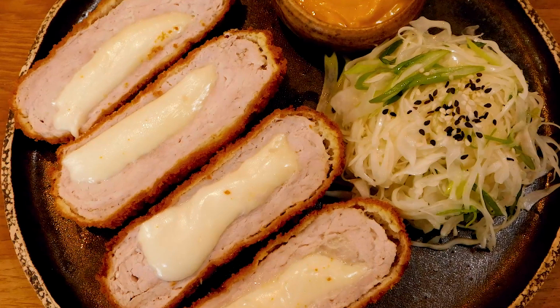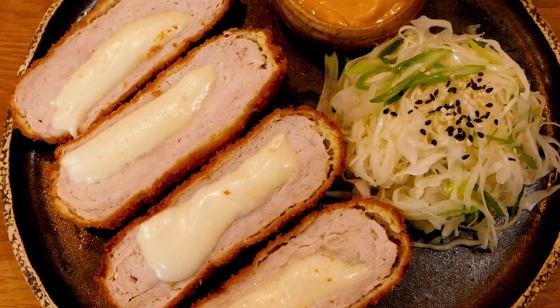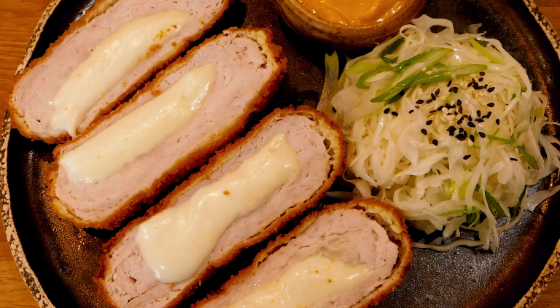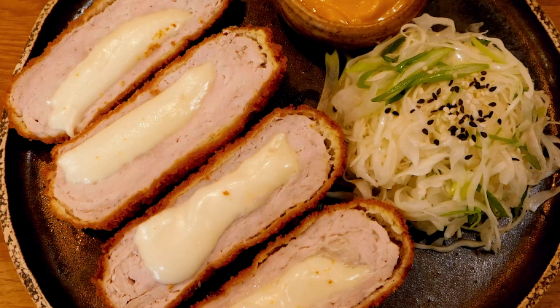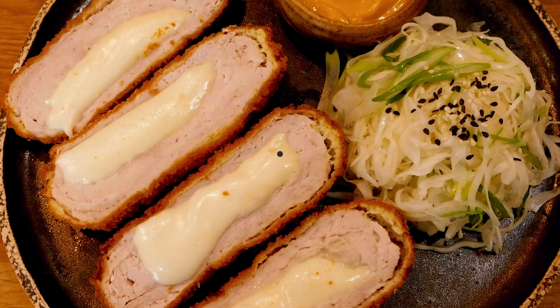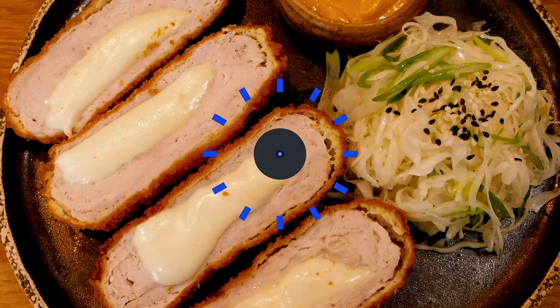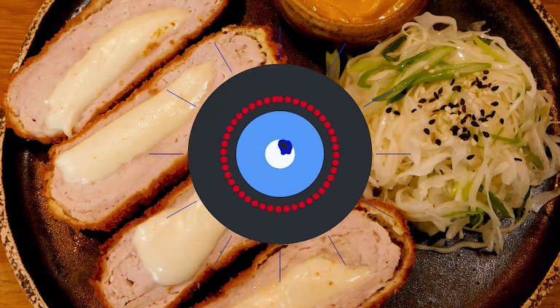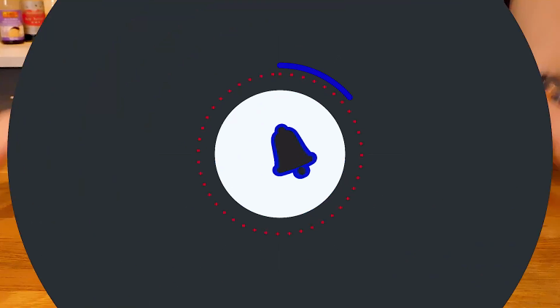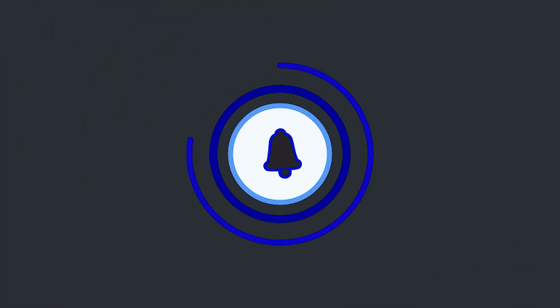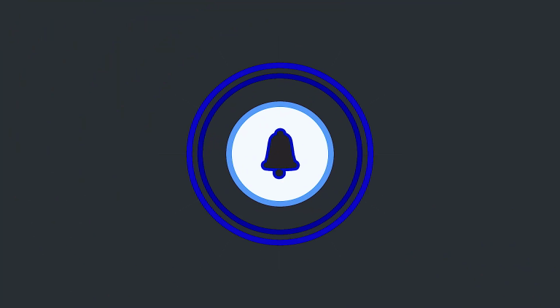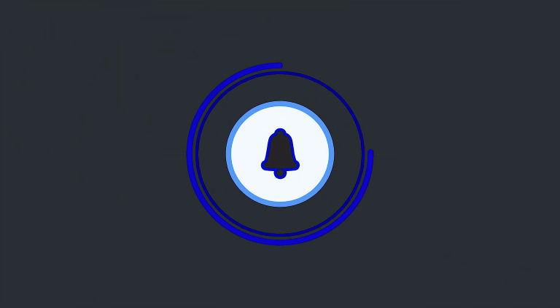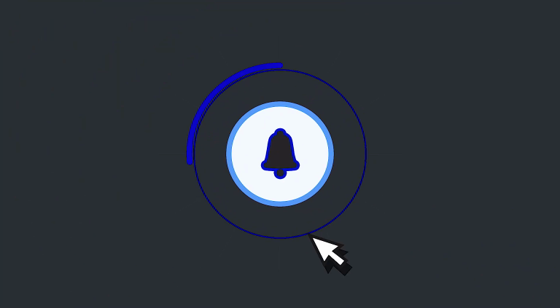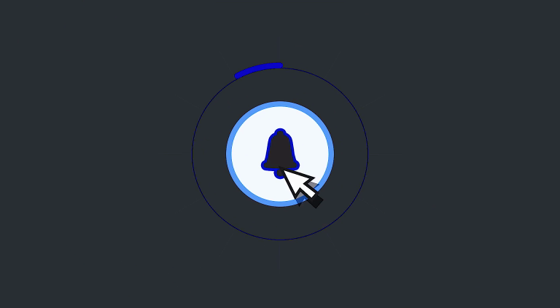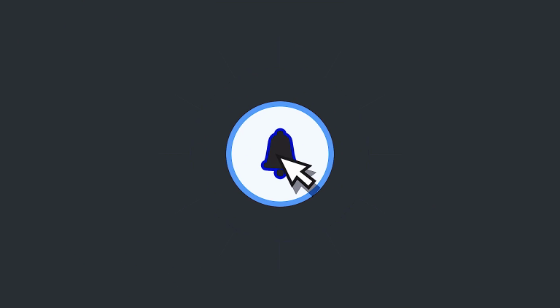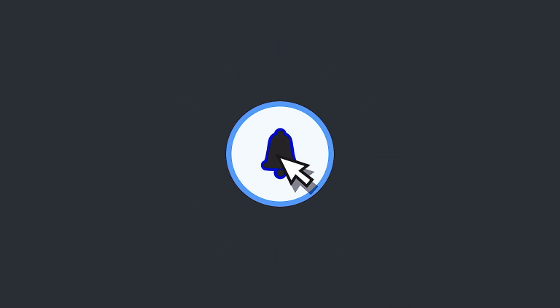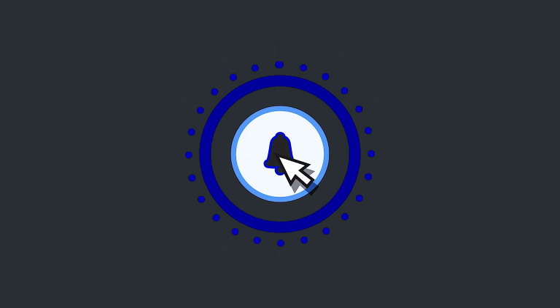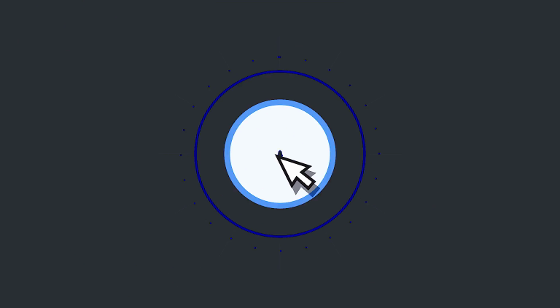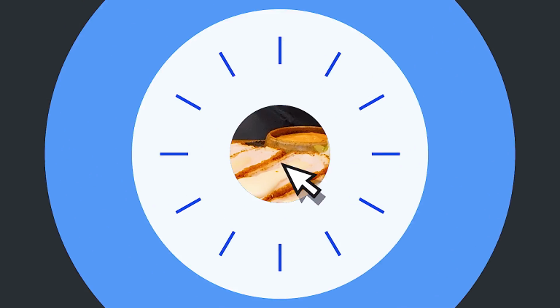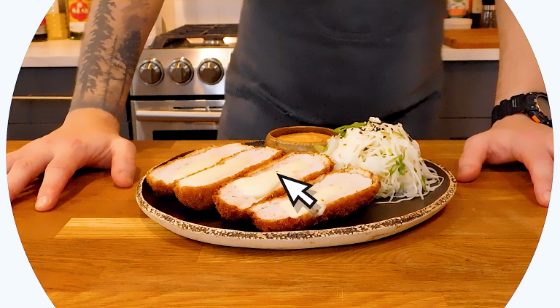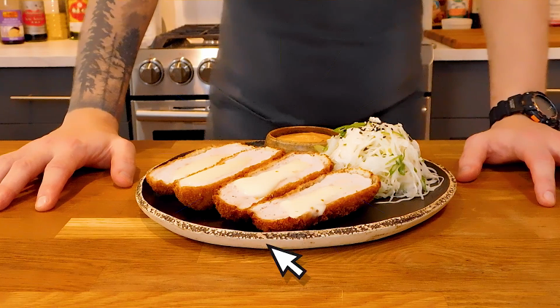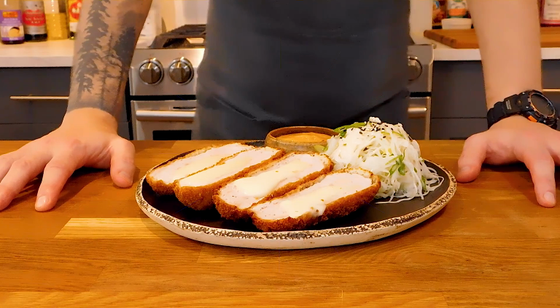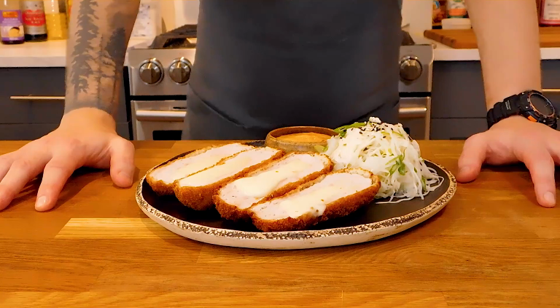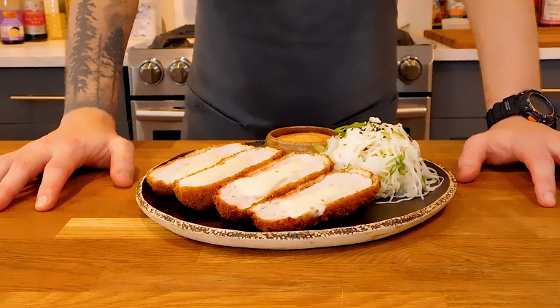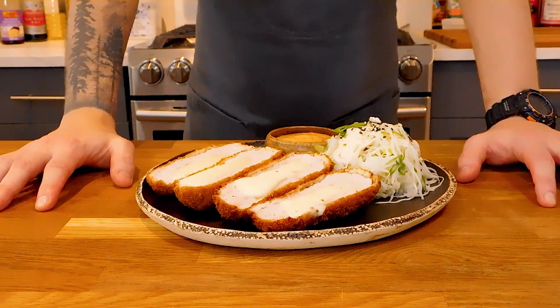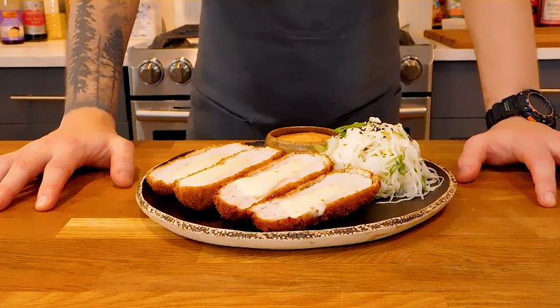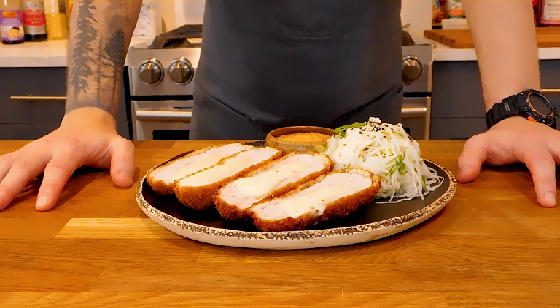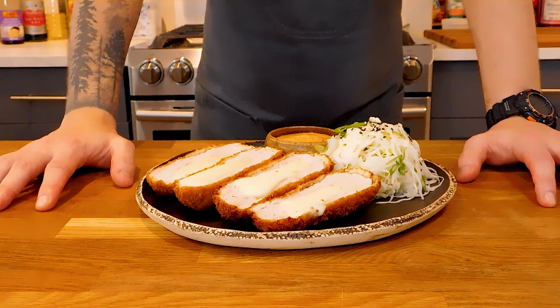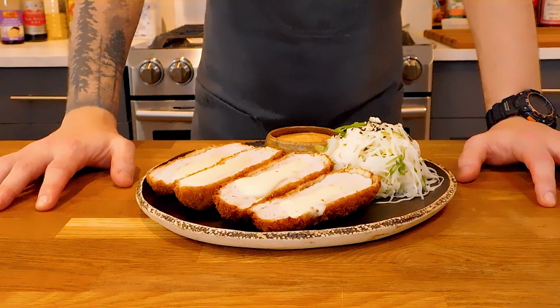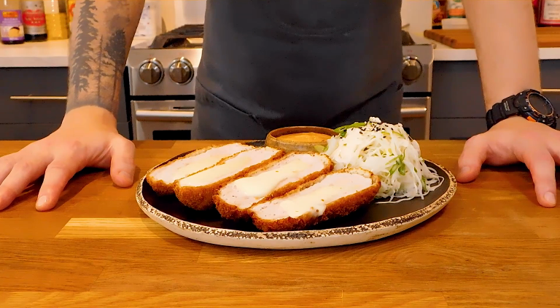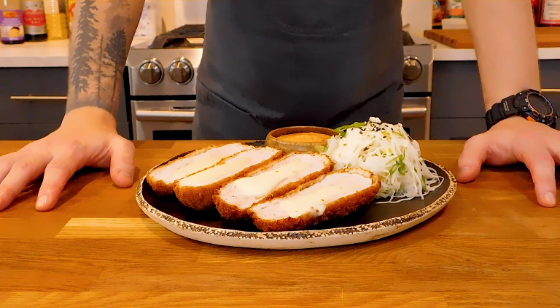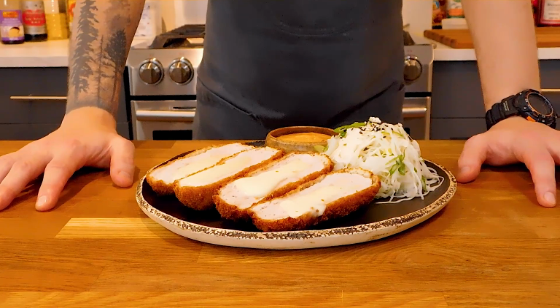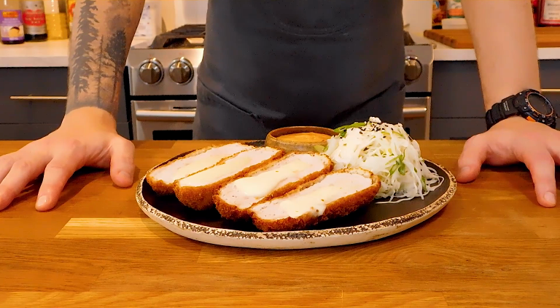If you like this video, give it a like and consider subscribing — I release new episodes every Tuesday and Thursday. And with all that being said, let's make some cheese donkatsu.